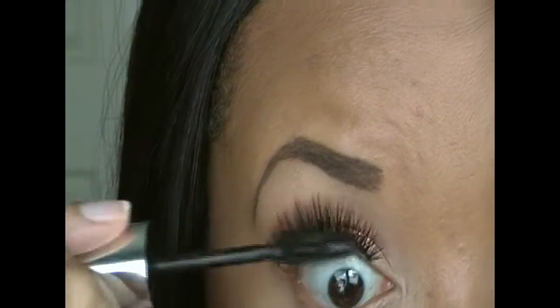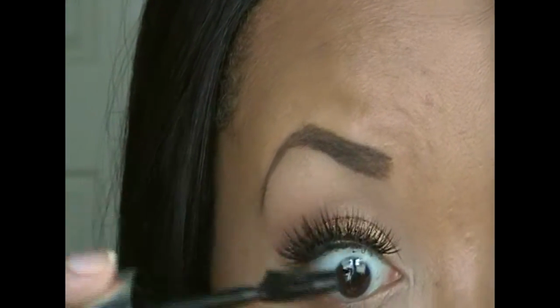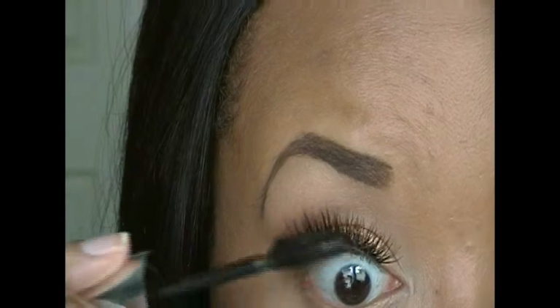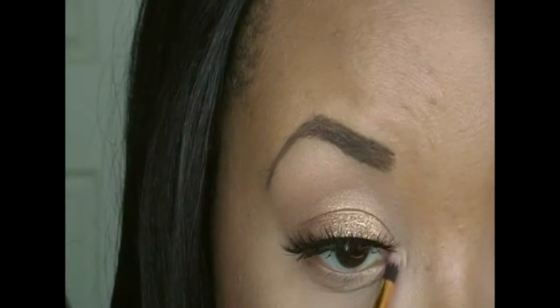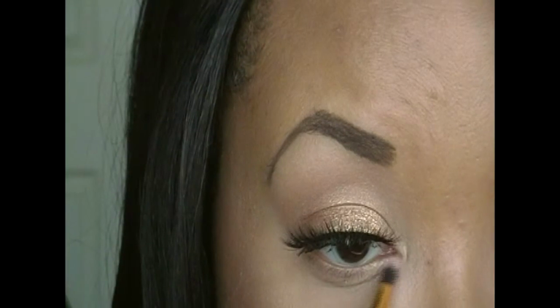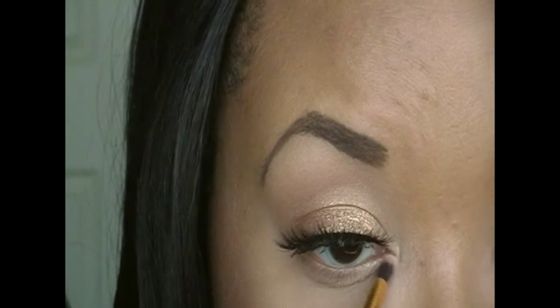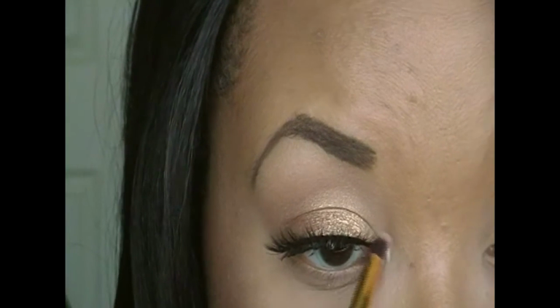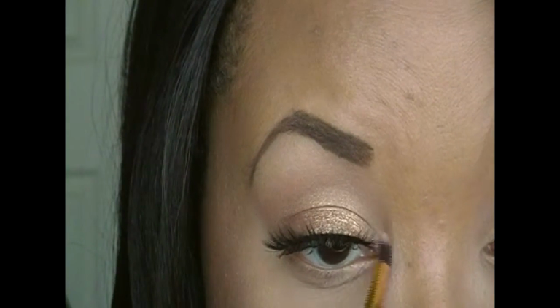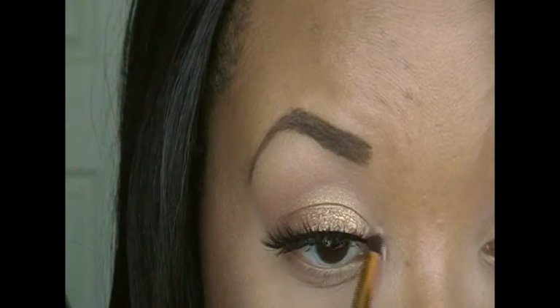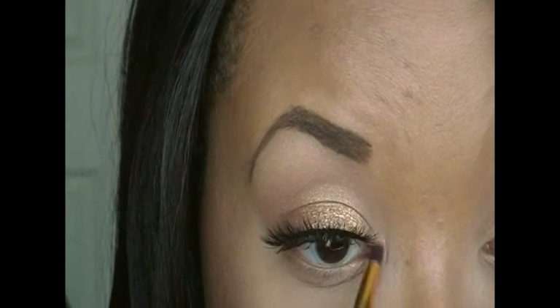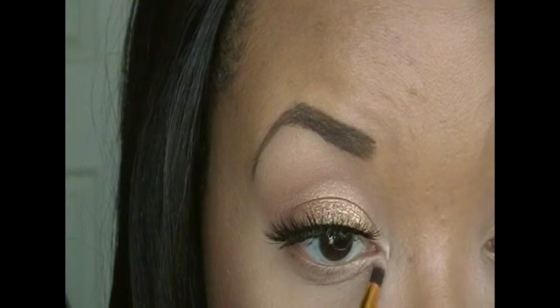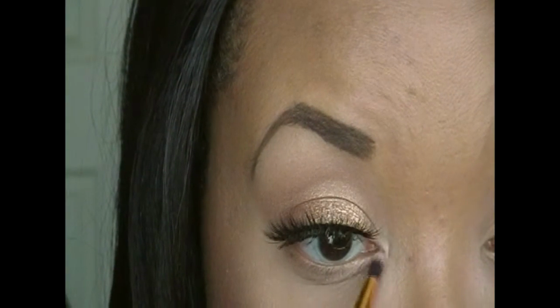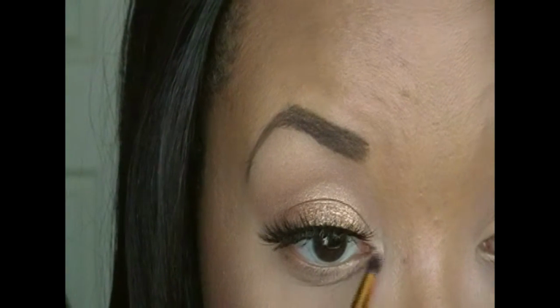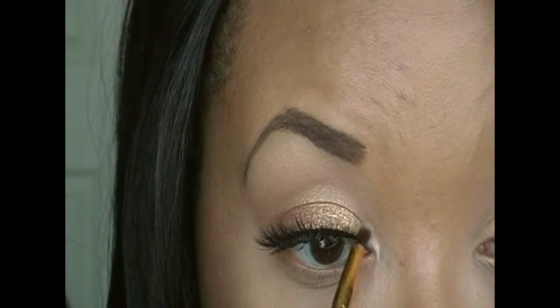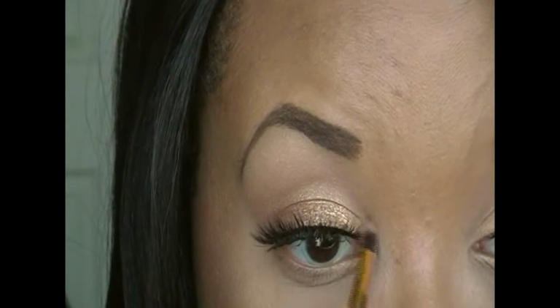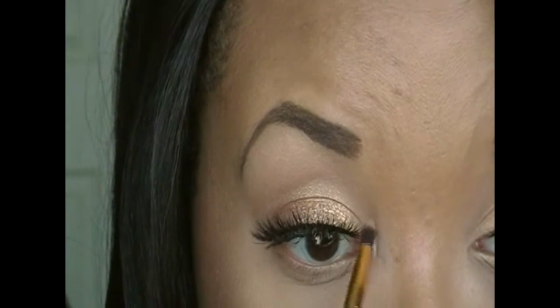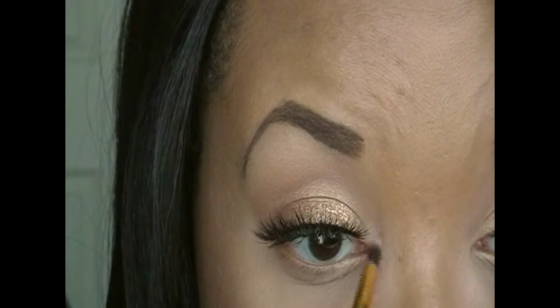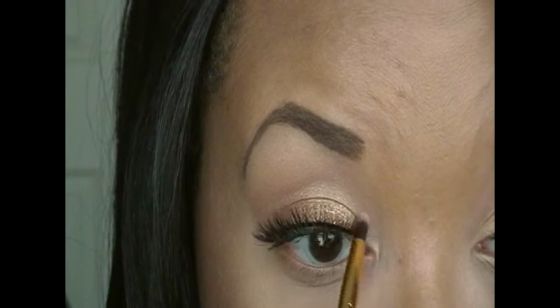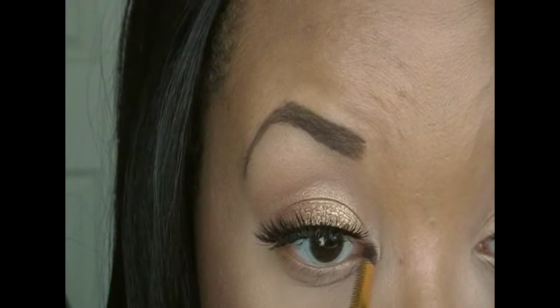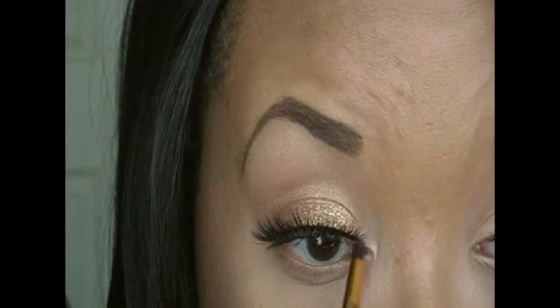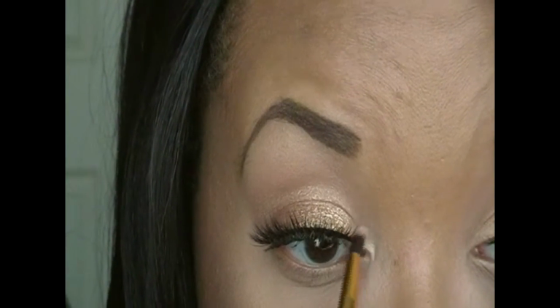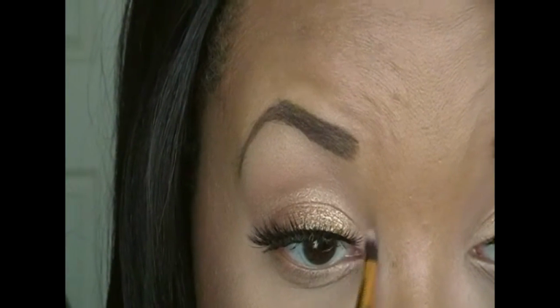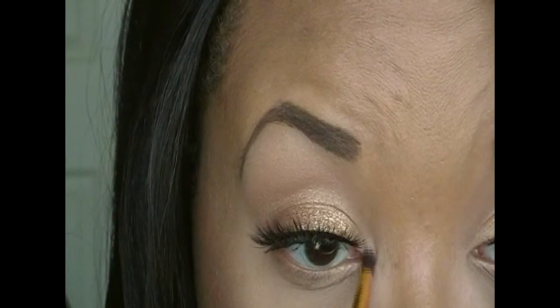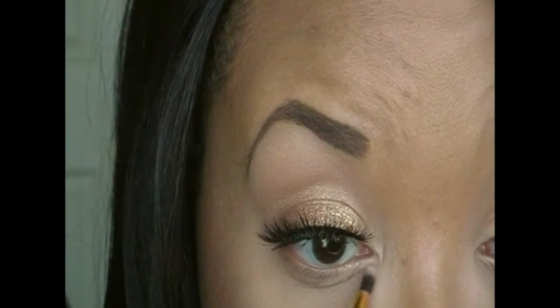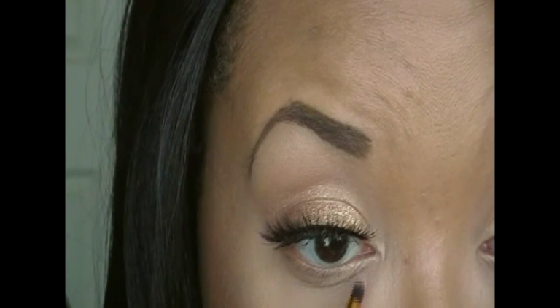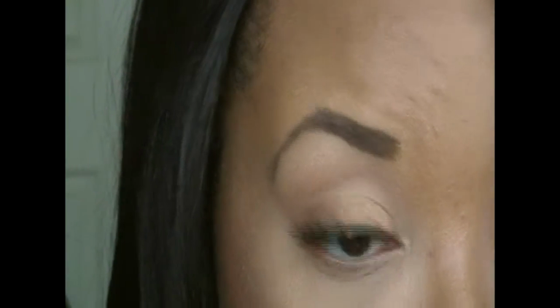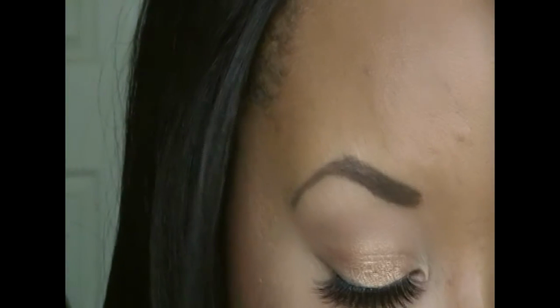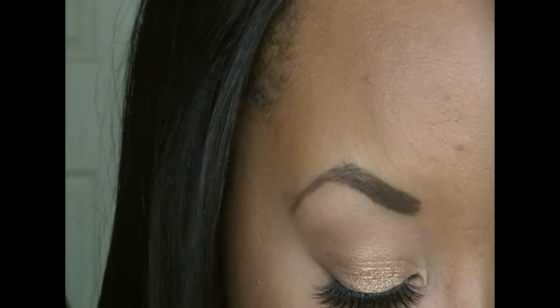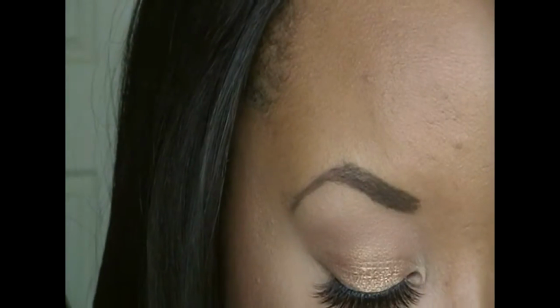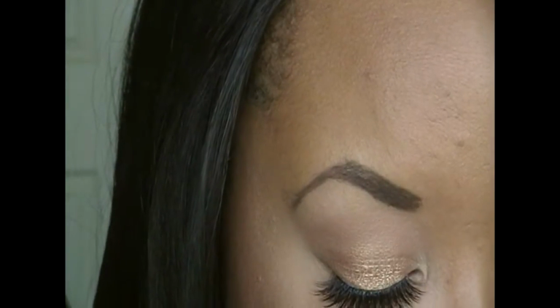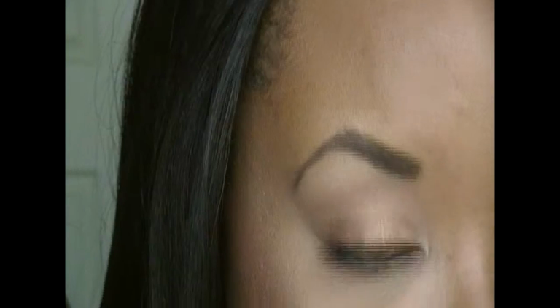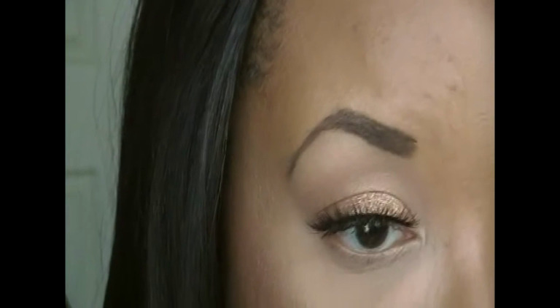Now I'm taking that same peach color that I initially put on my lid and I'm just going to apply that on my inner corners.